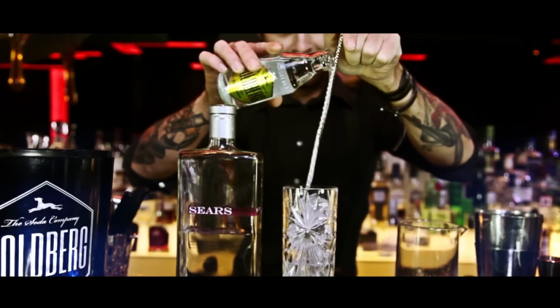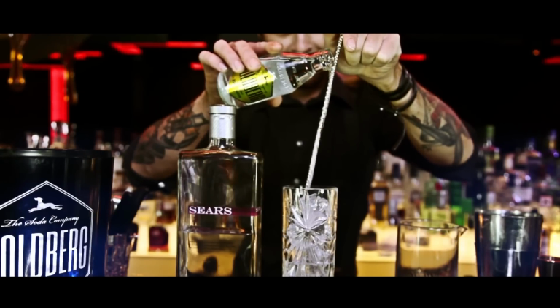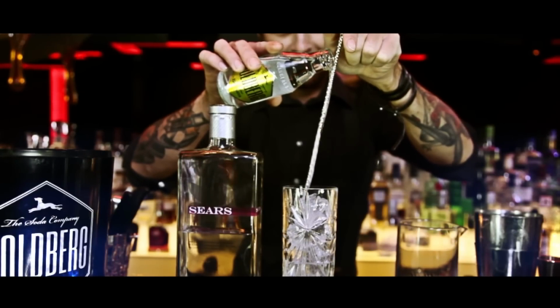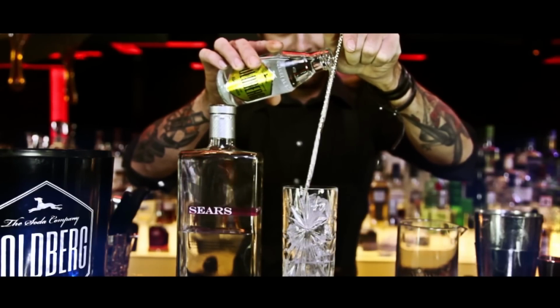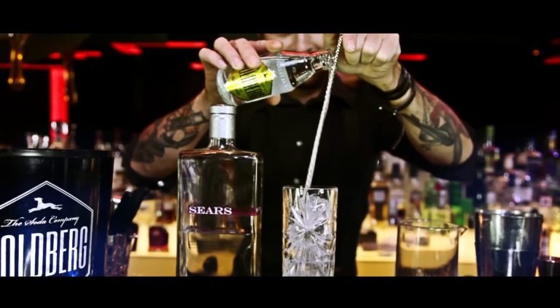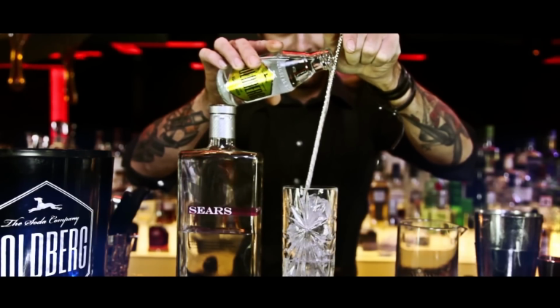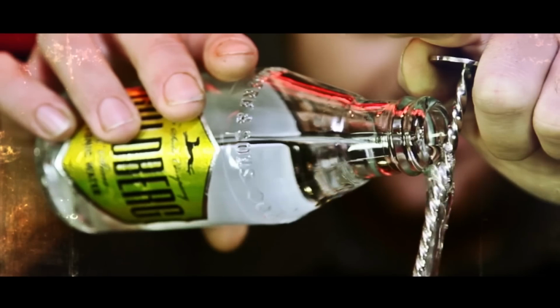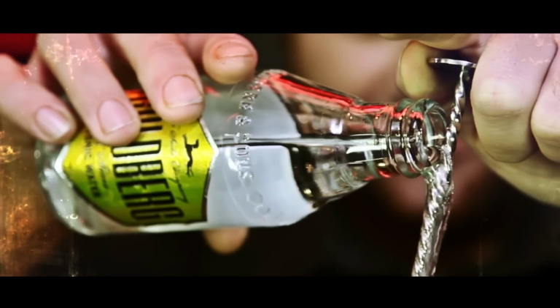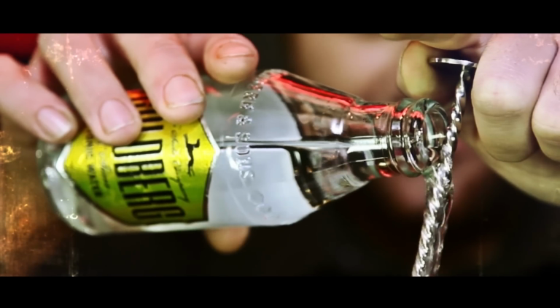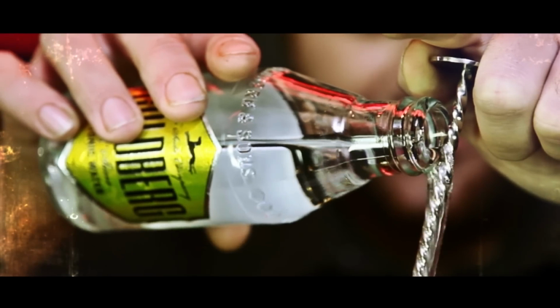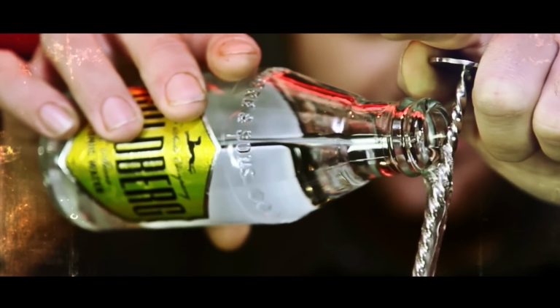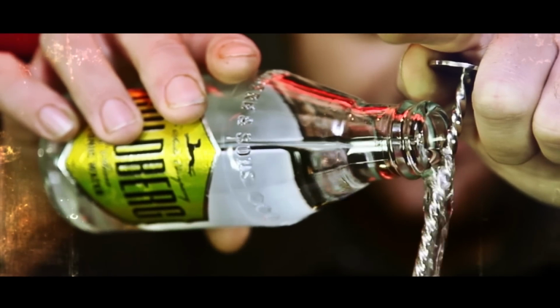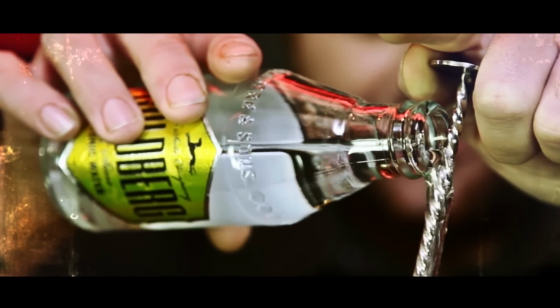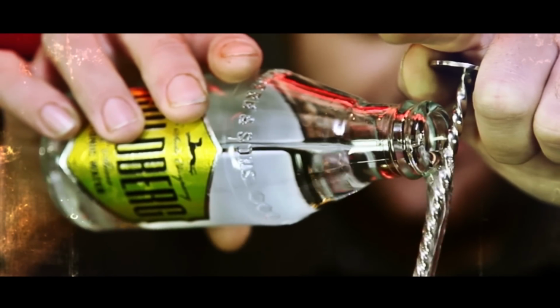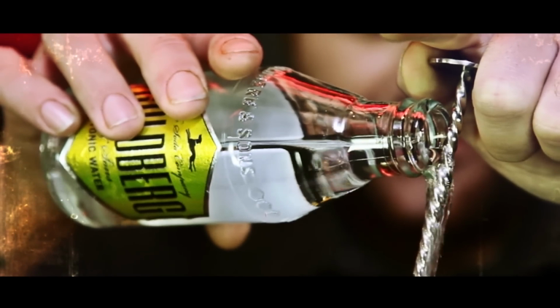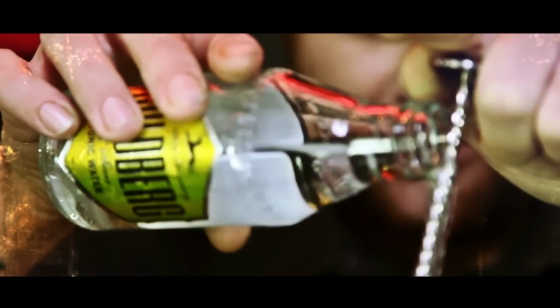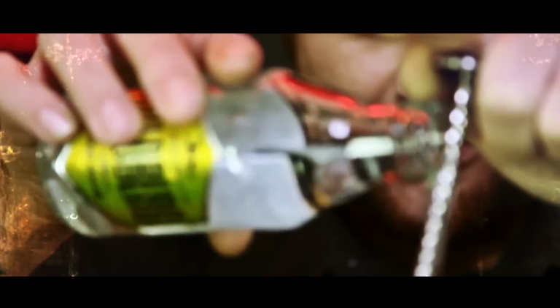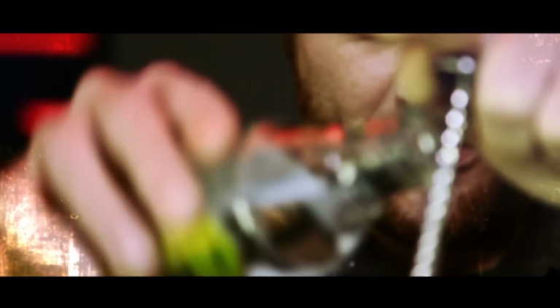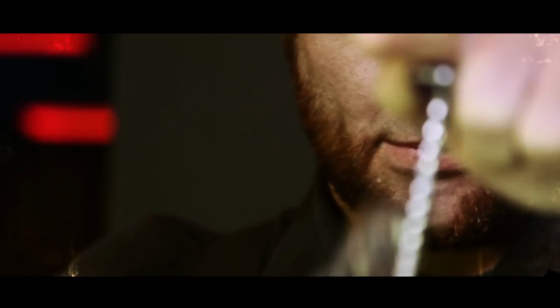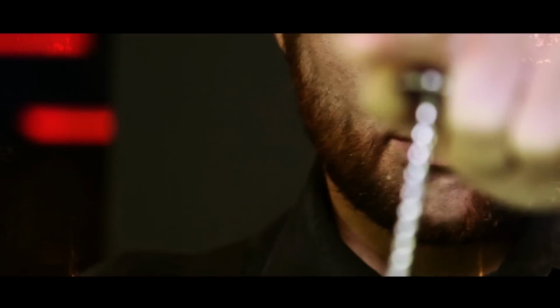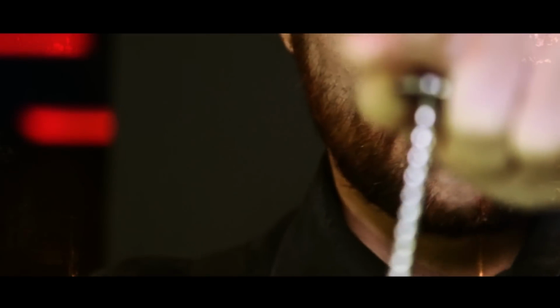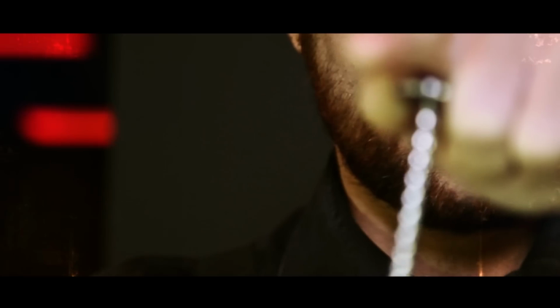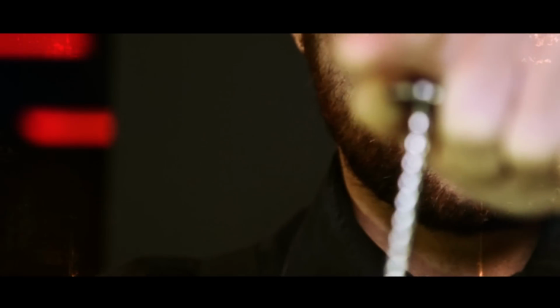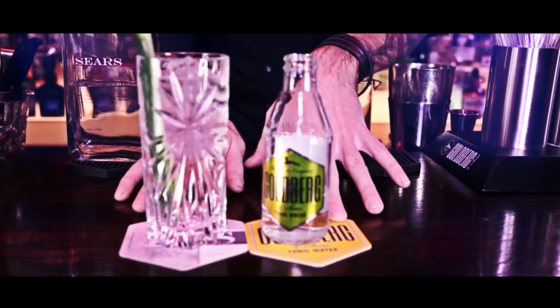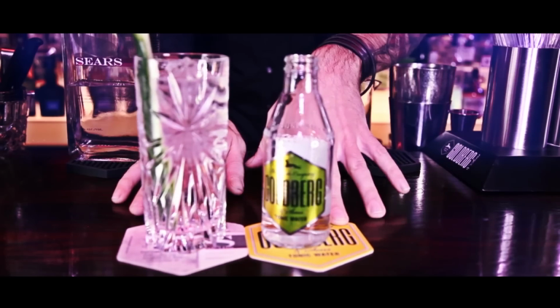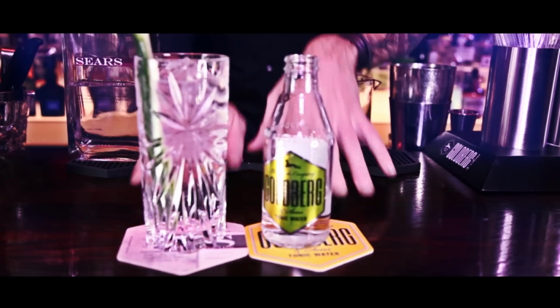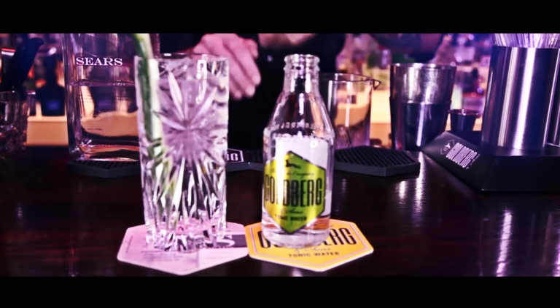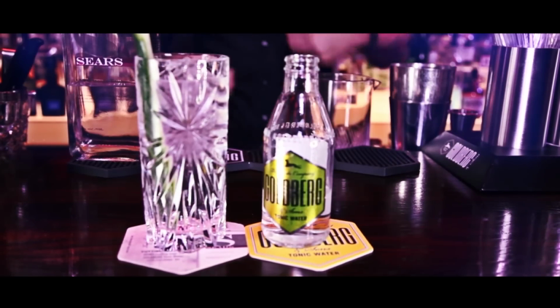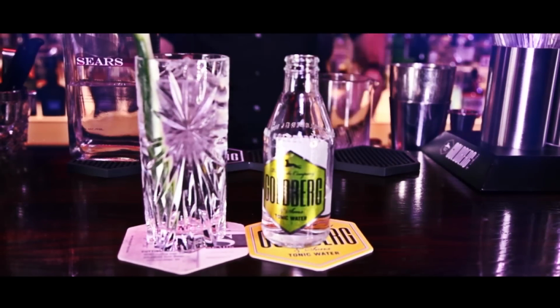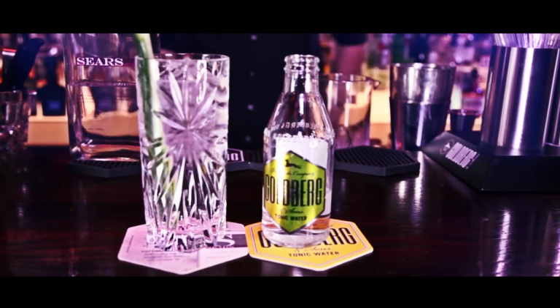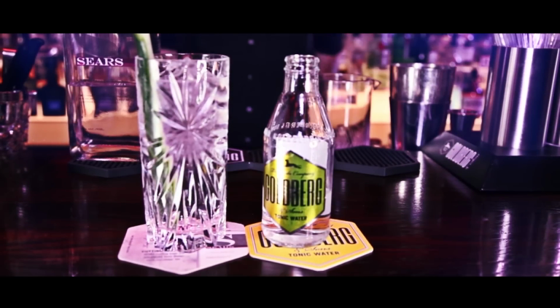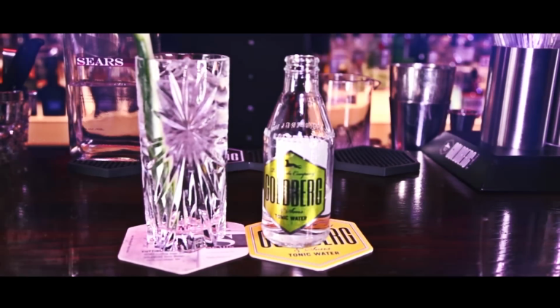Take a classic drink like Gin and Tonic, add Goldberg, and create a wonderfully refreshing drink.